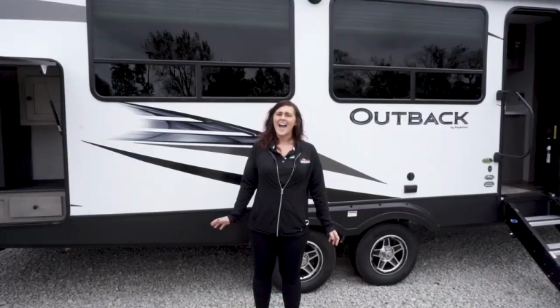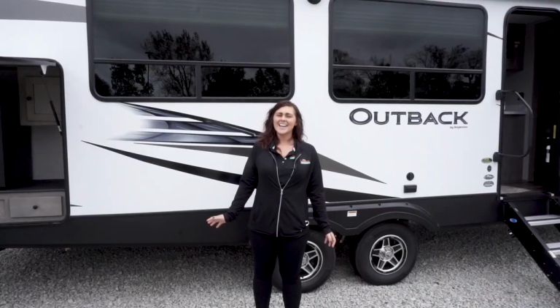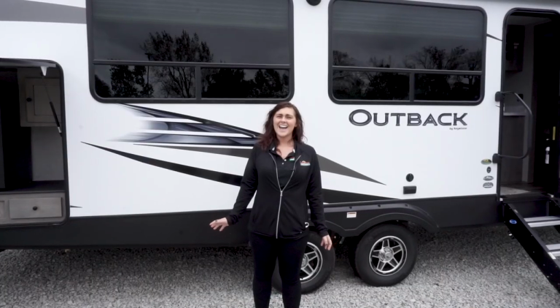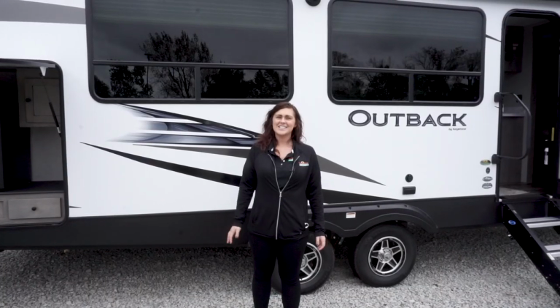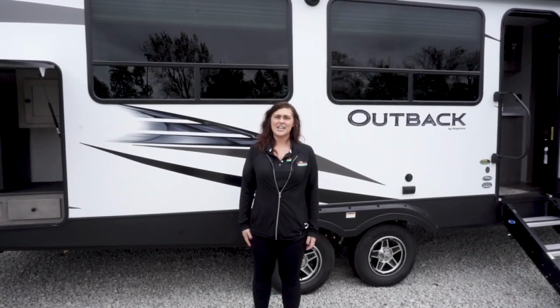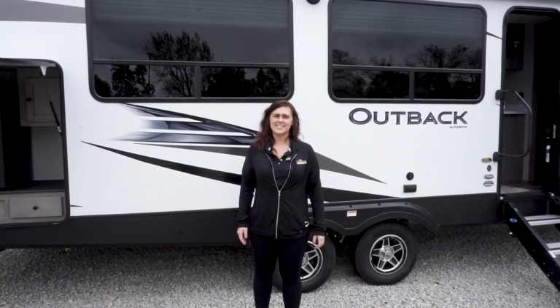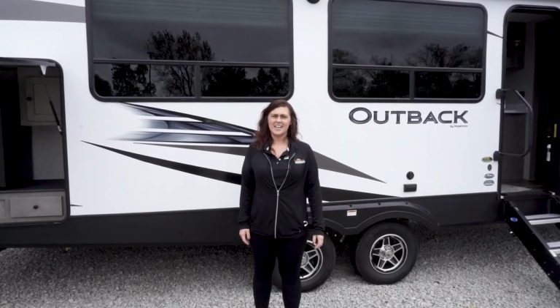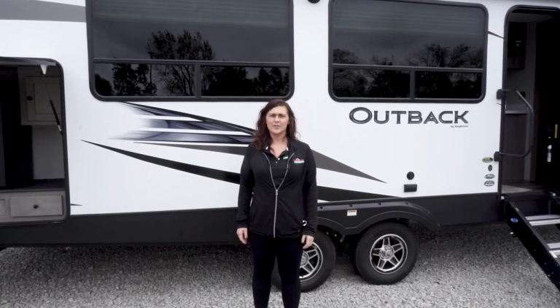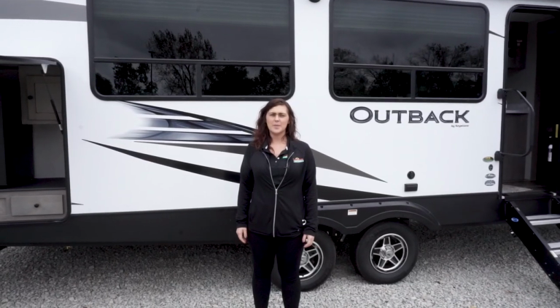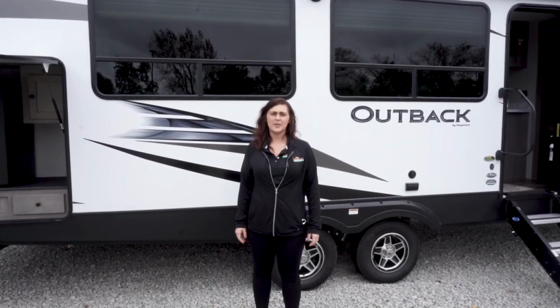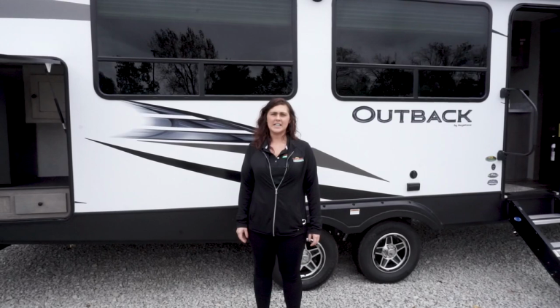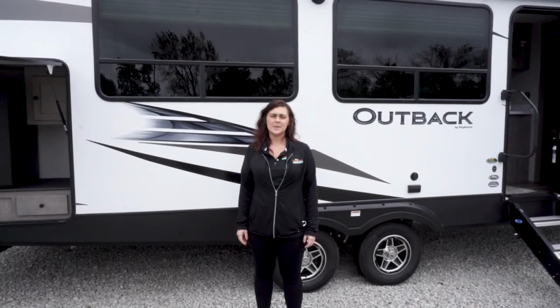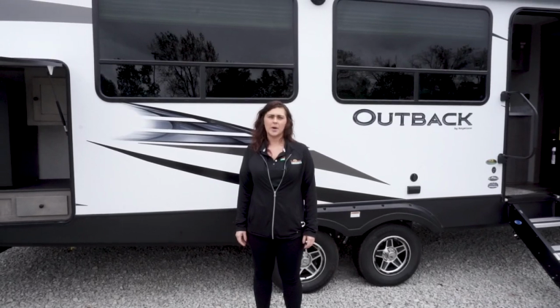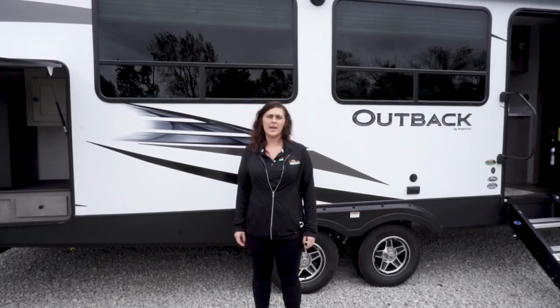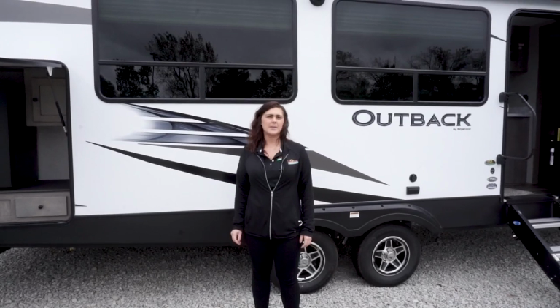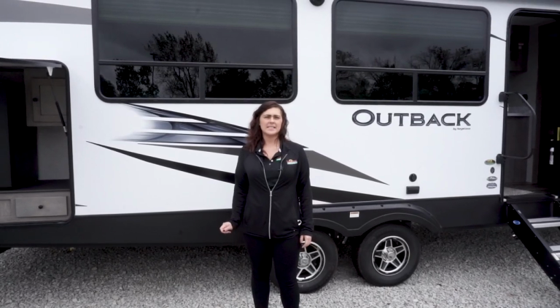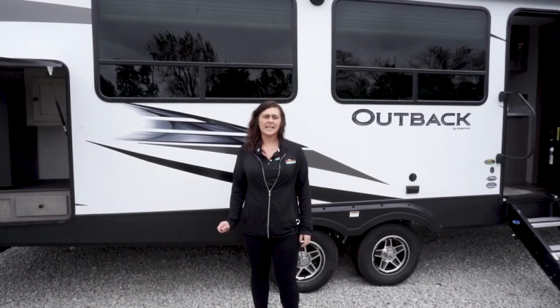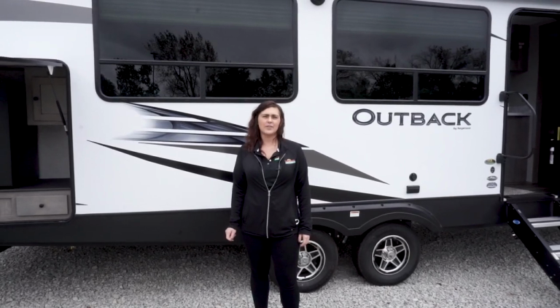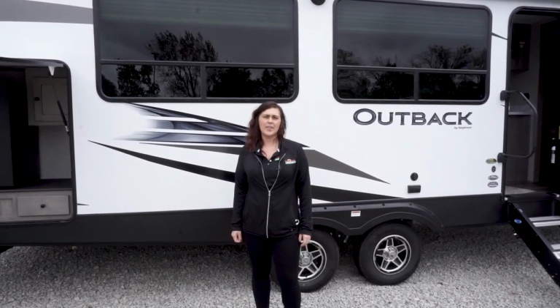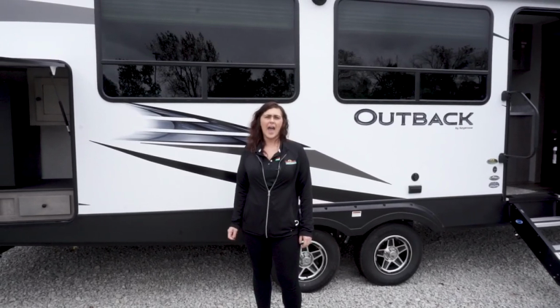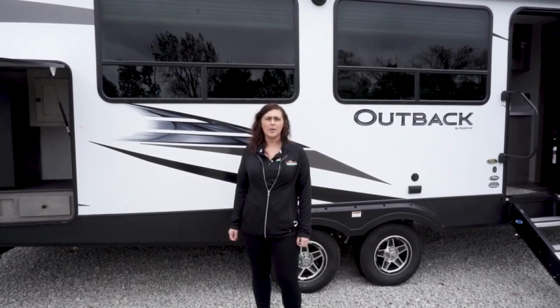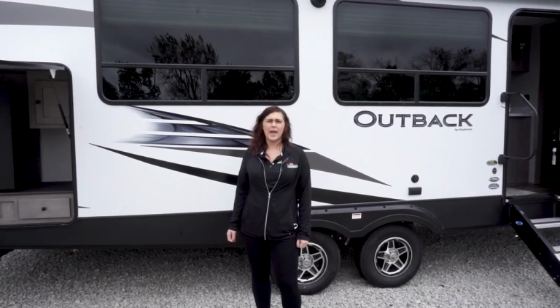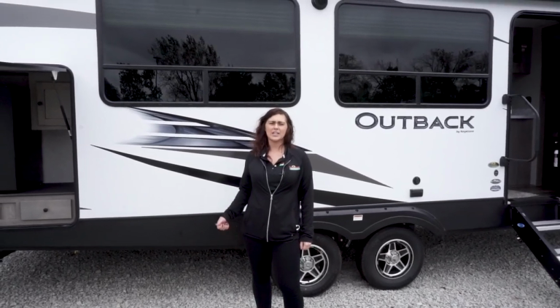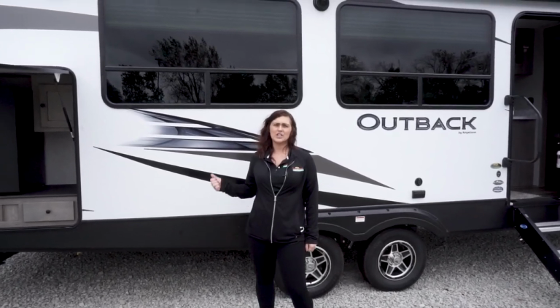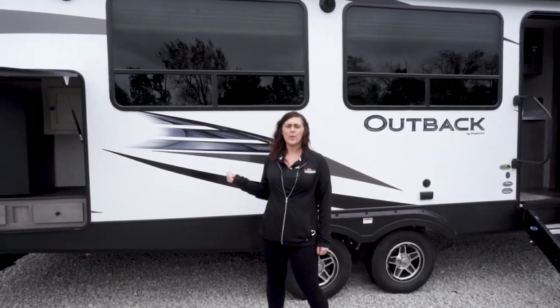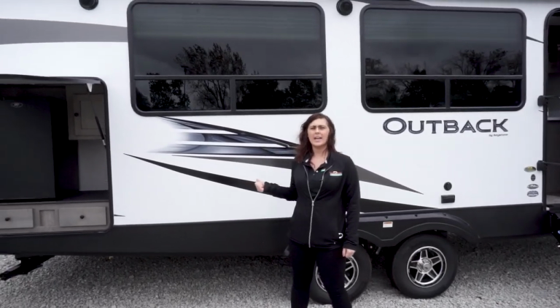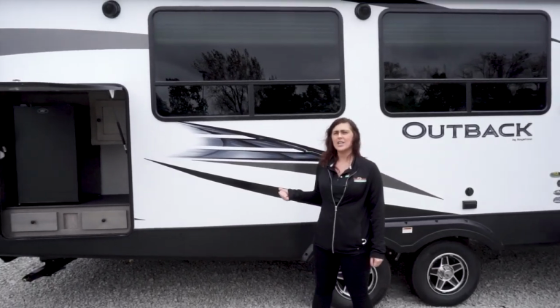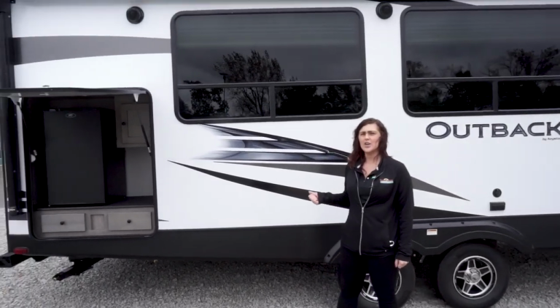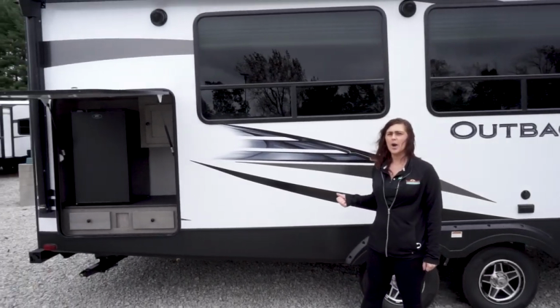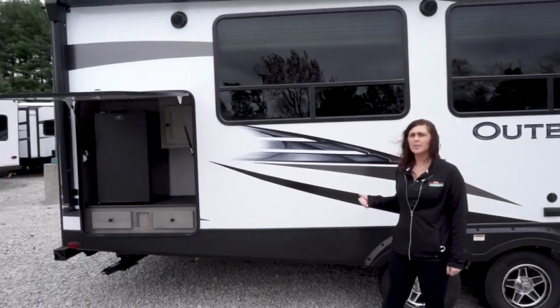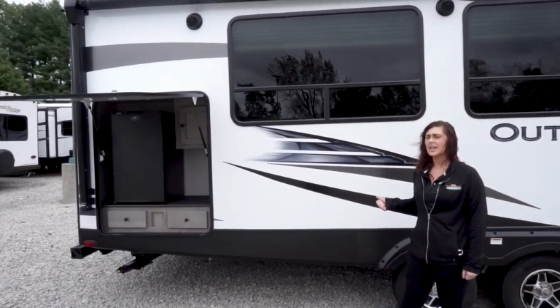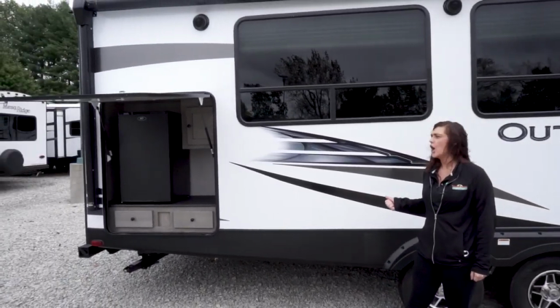Hi guys, Jessica here from the Finance Department. I'm standing in front of the Outback 280 URB.